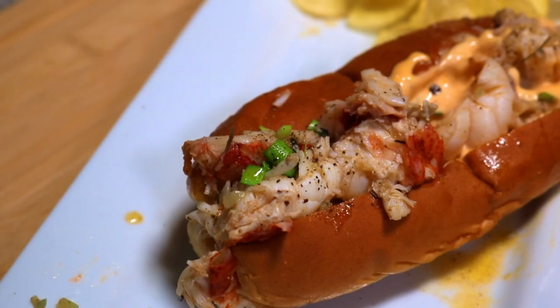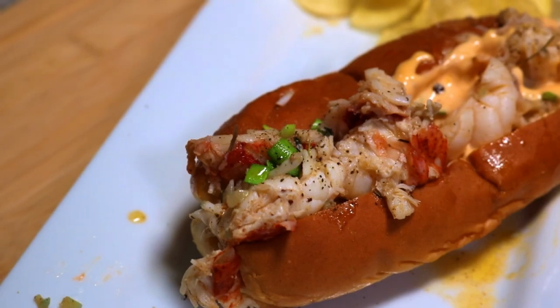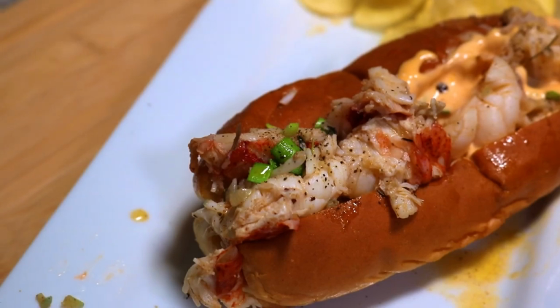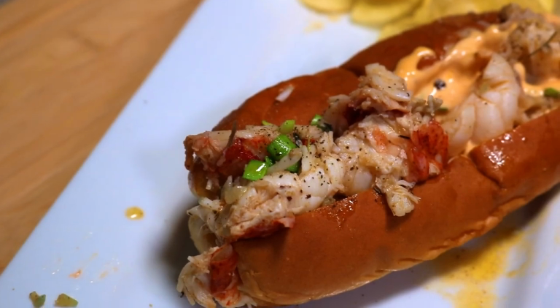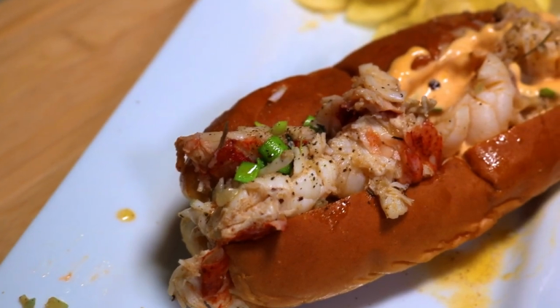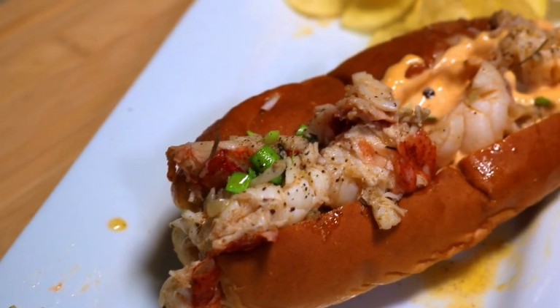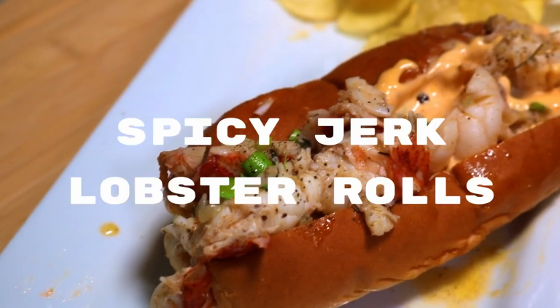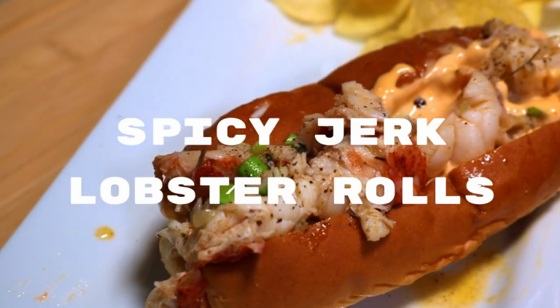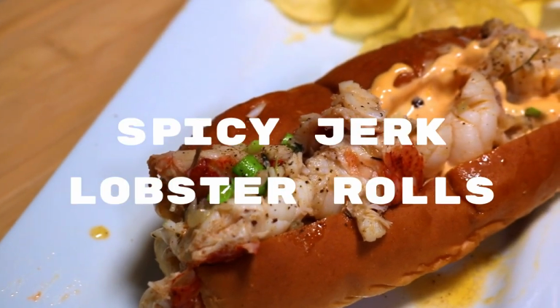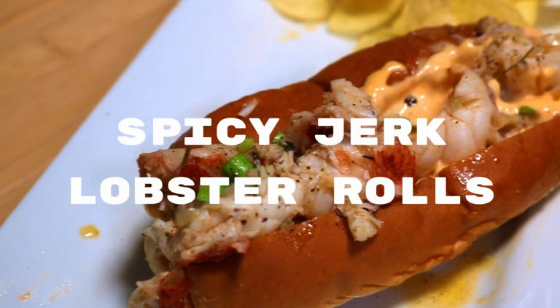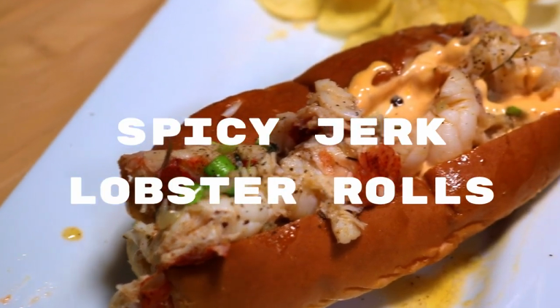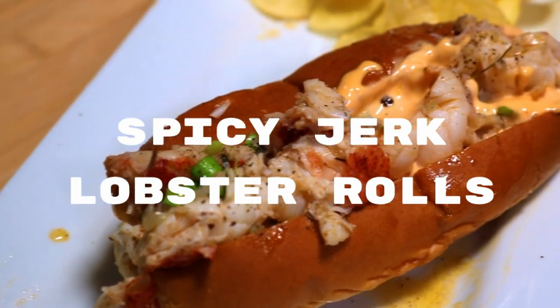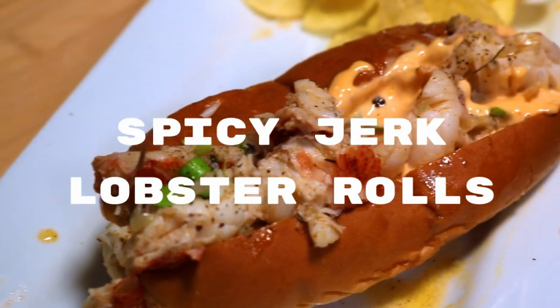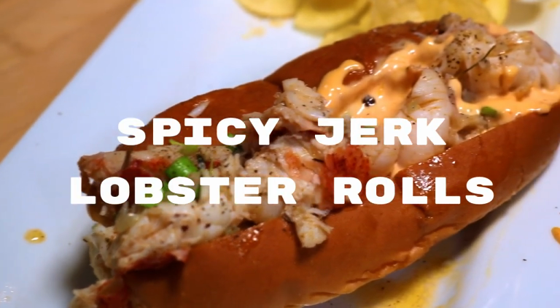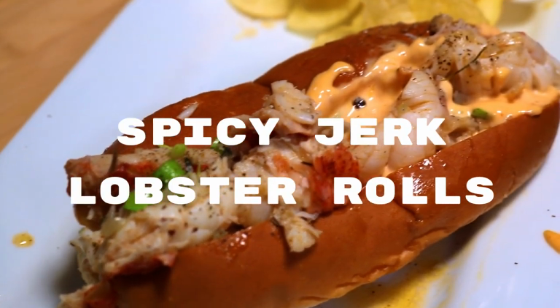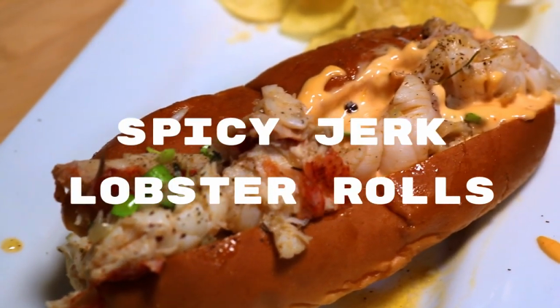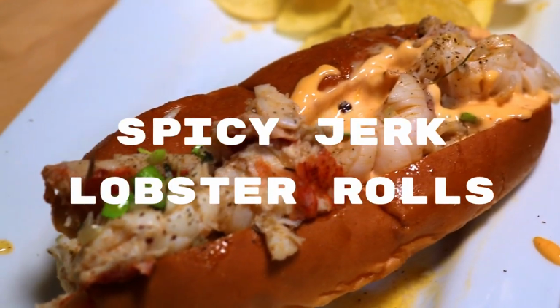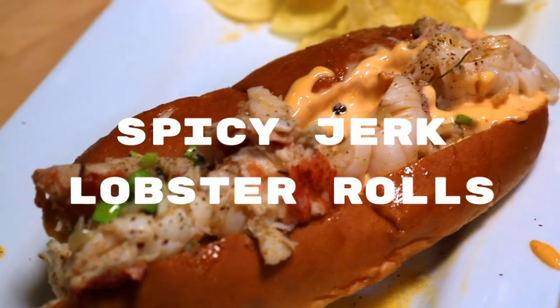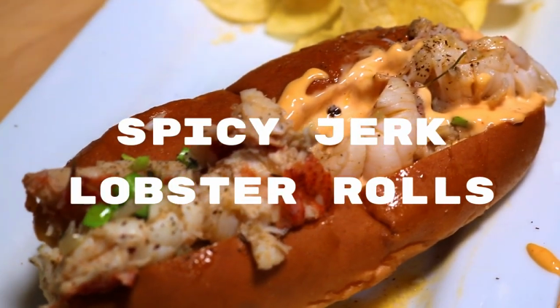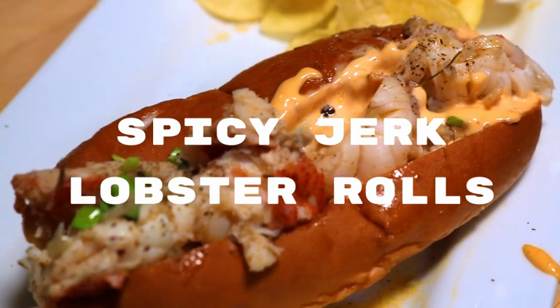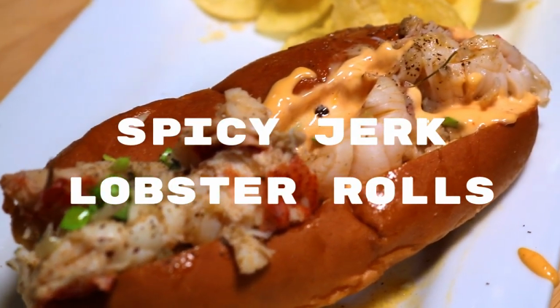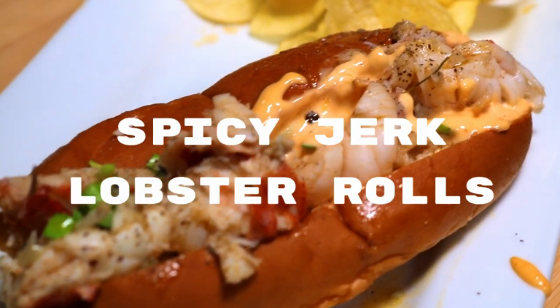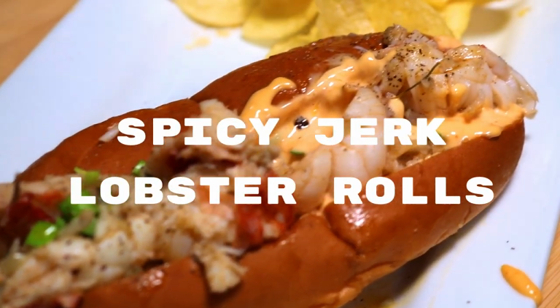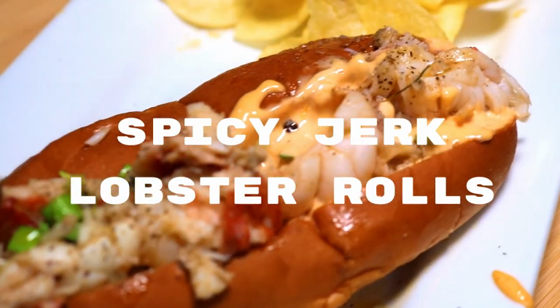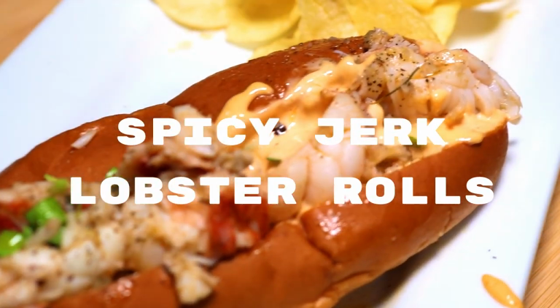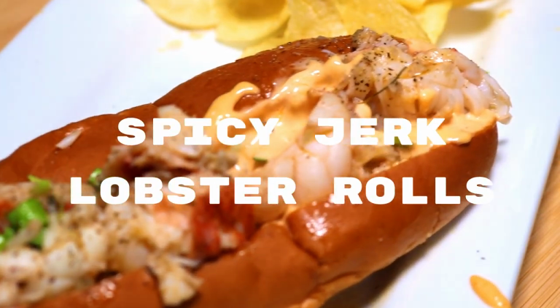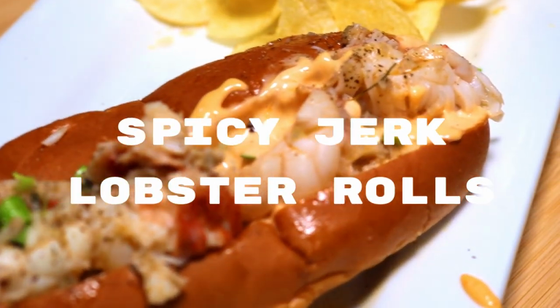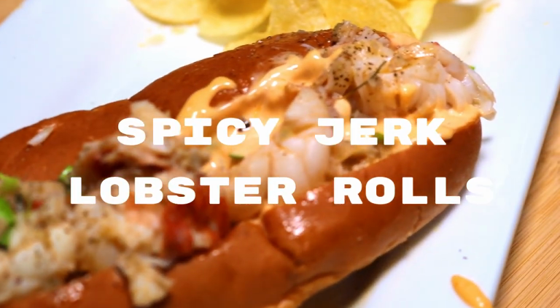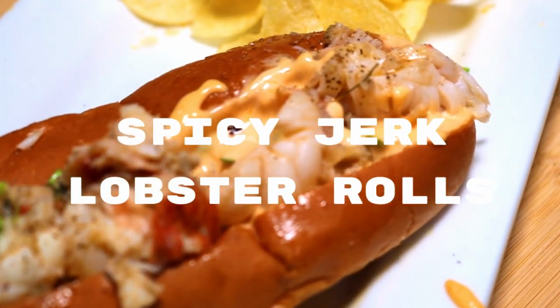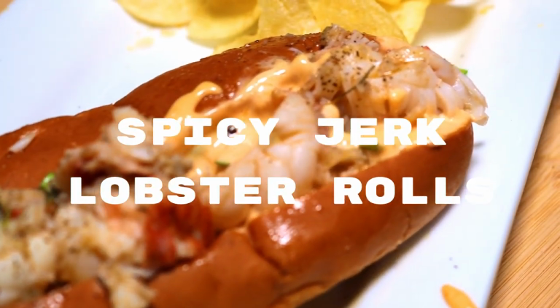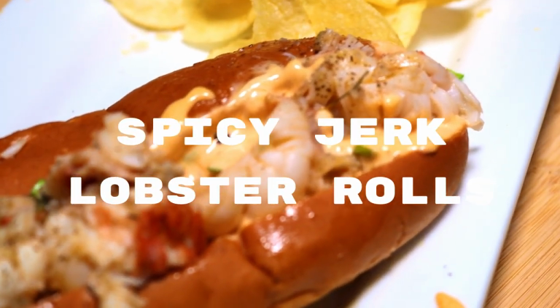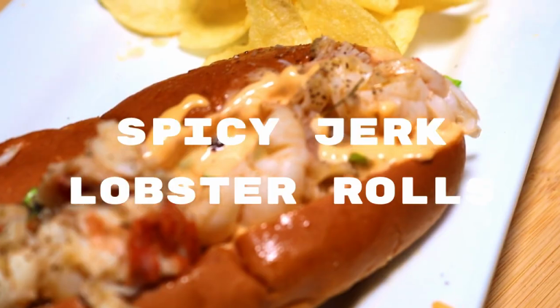That's really good. Mmm. It's perfect. This might be the best one we've ever made.